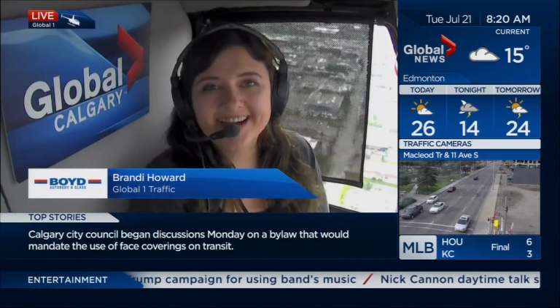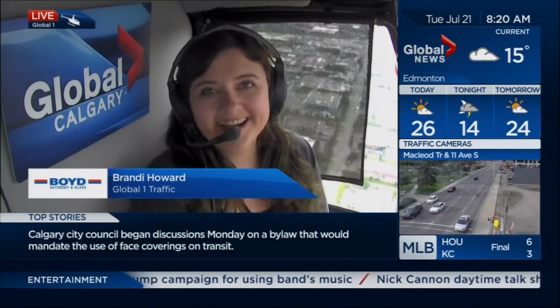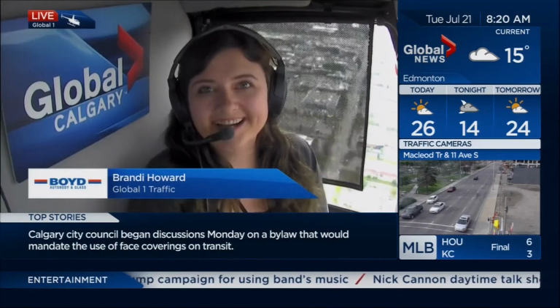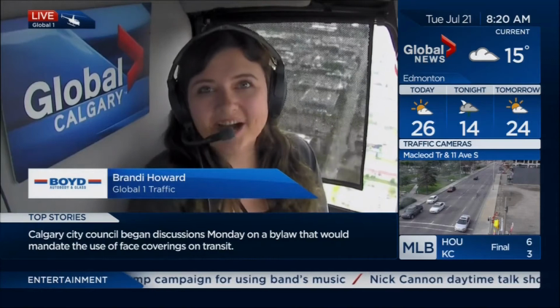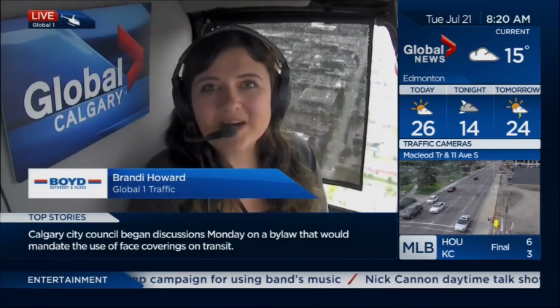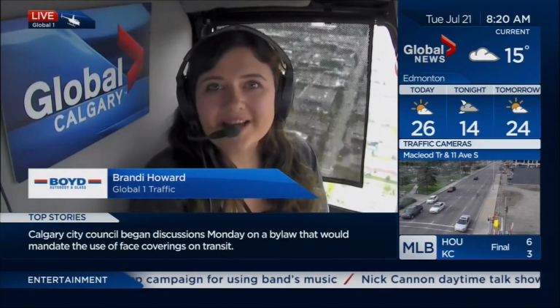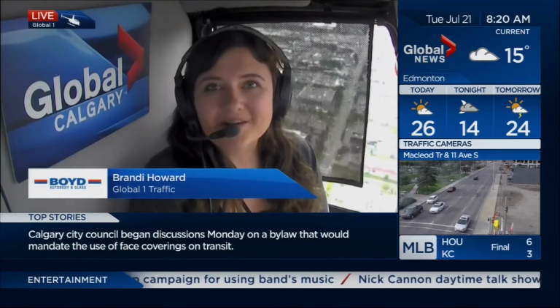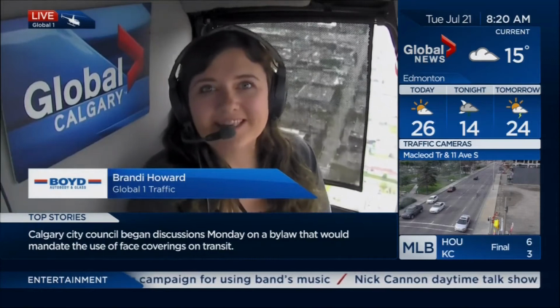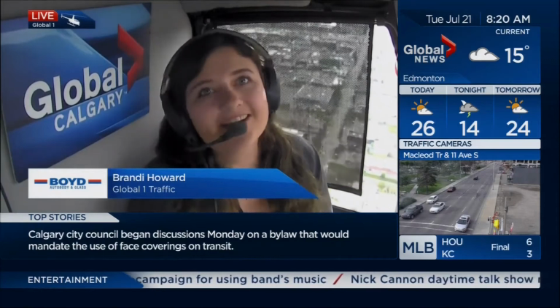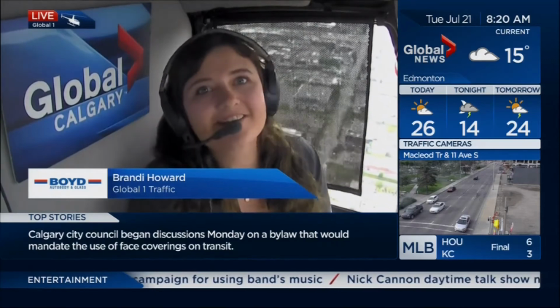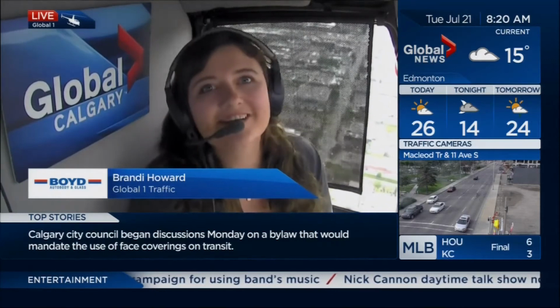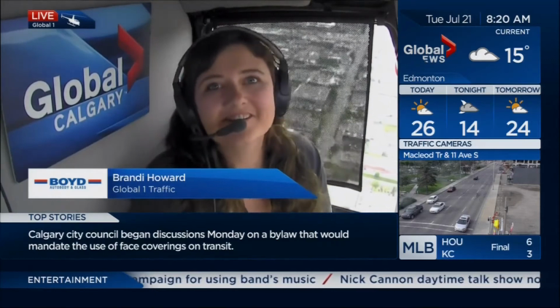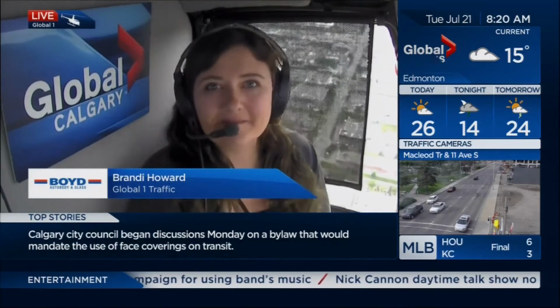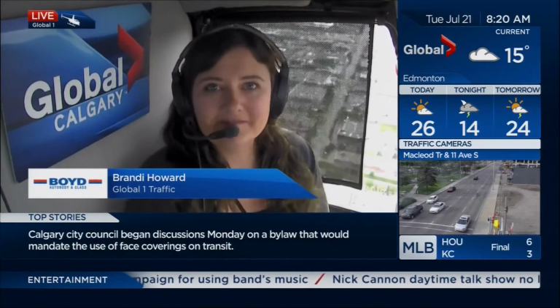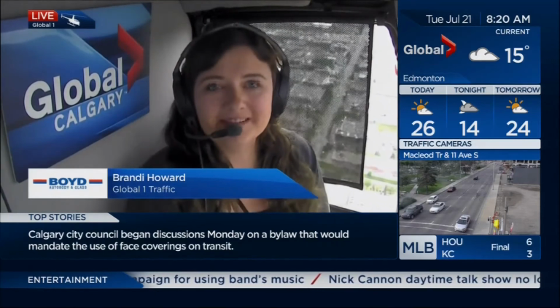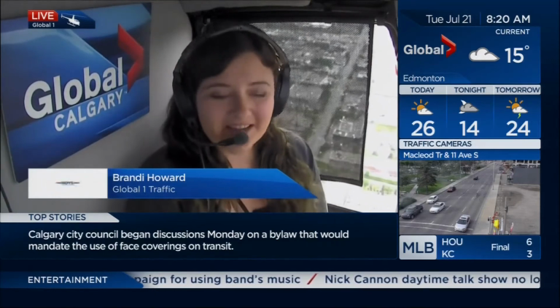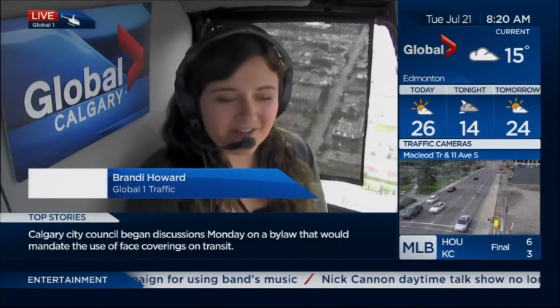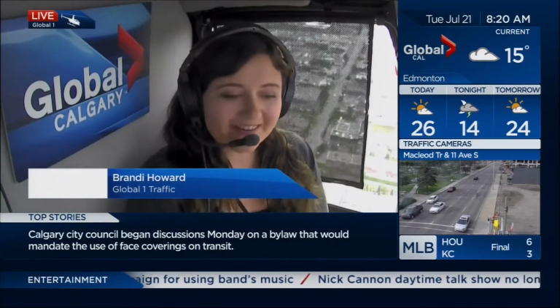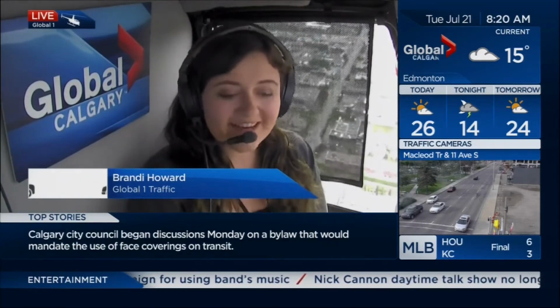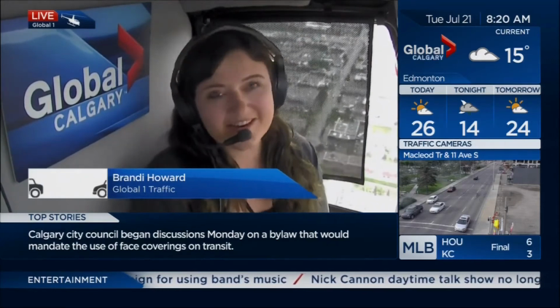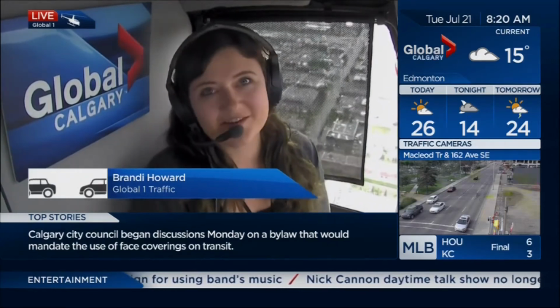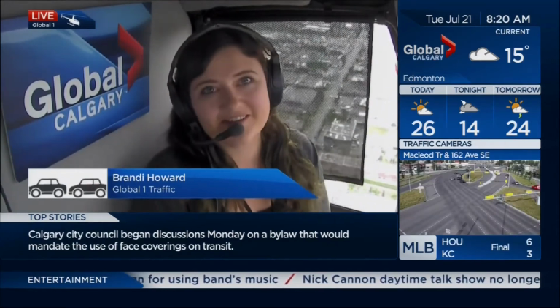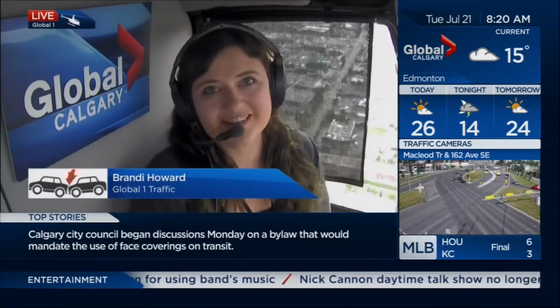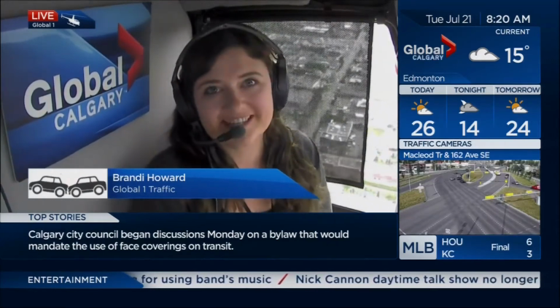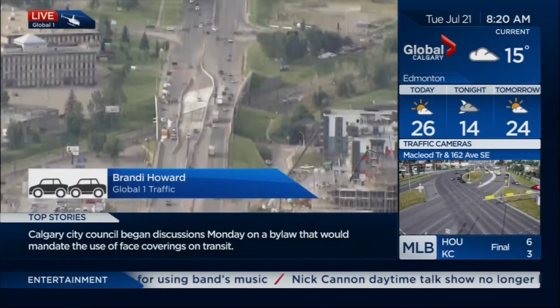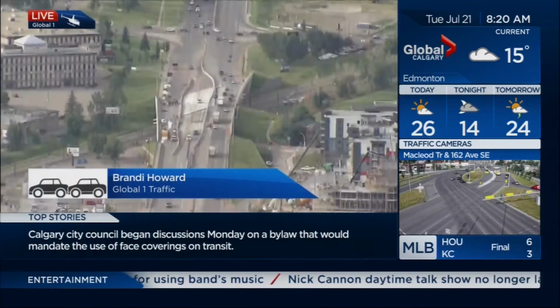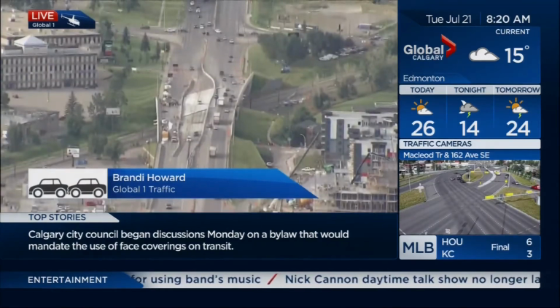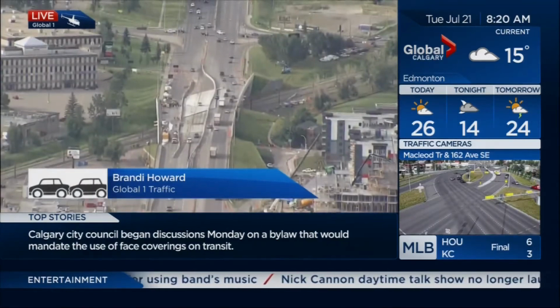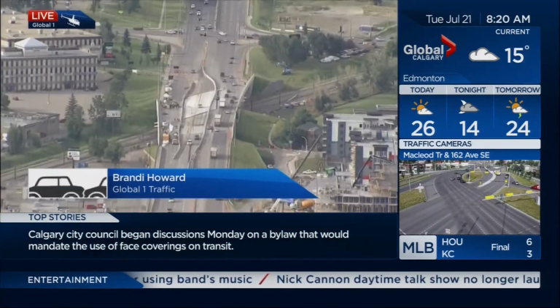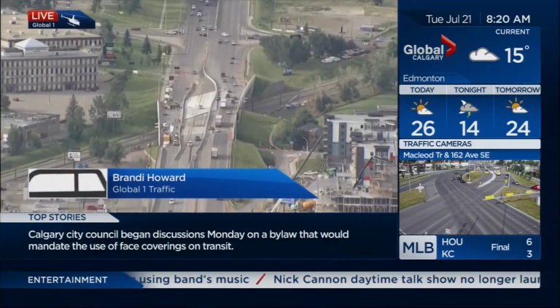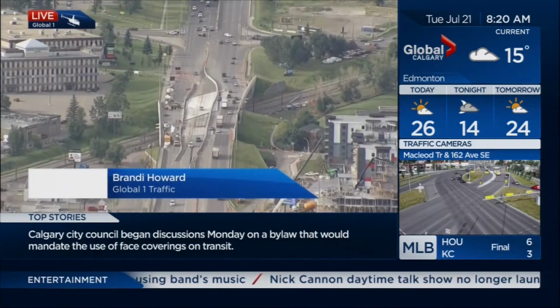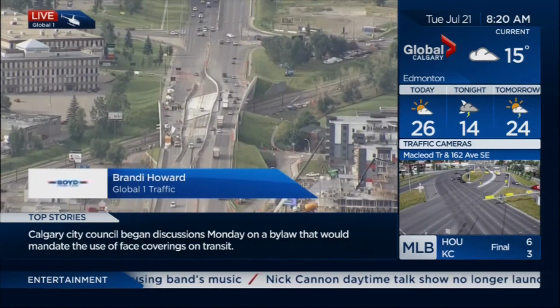Oh, hello there. We're over top of McLeod Trail and Heritage Drive in the deep south part of the city.